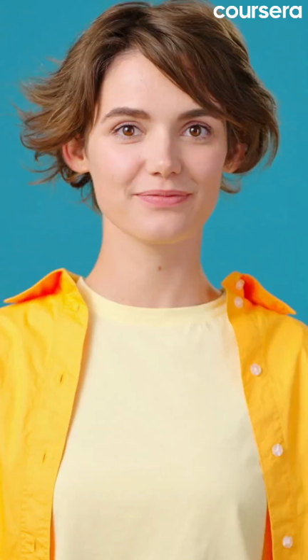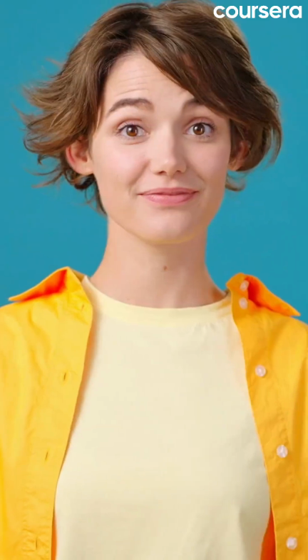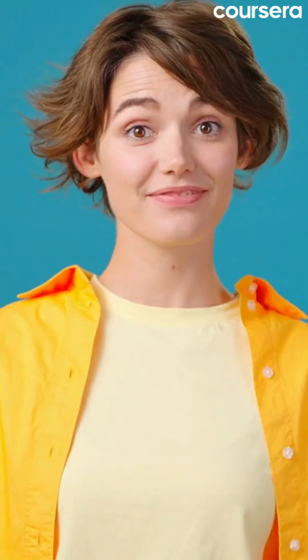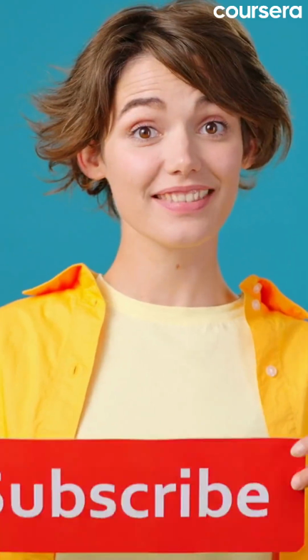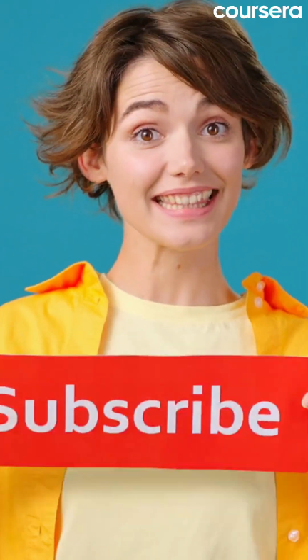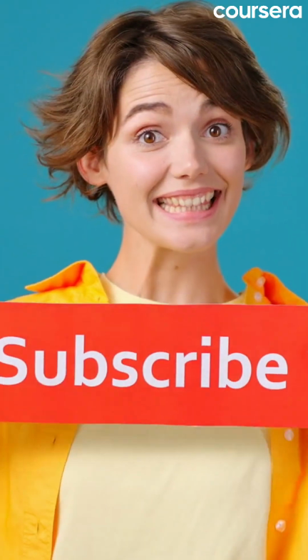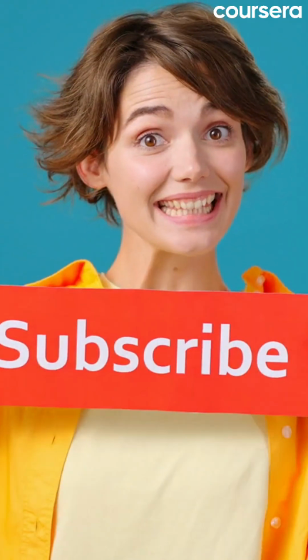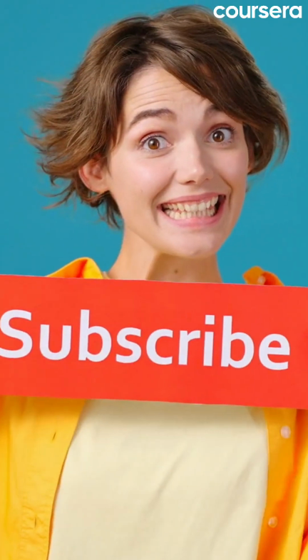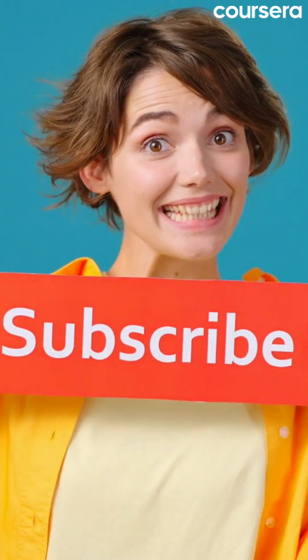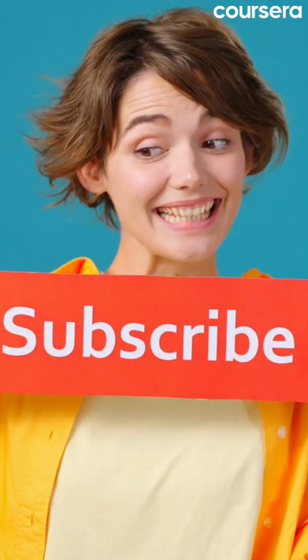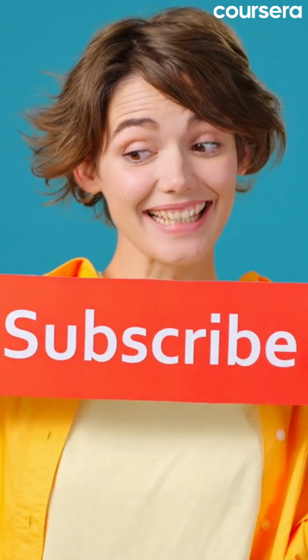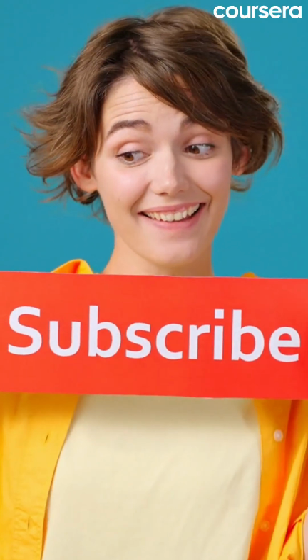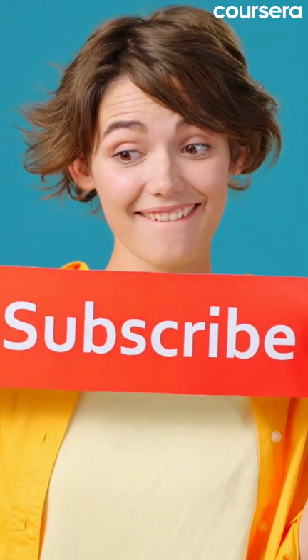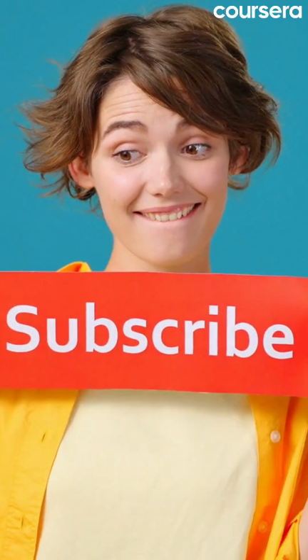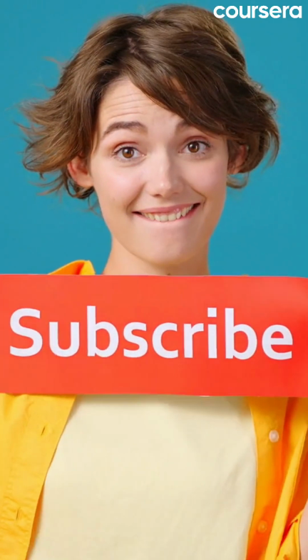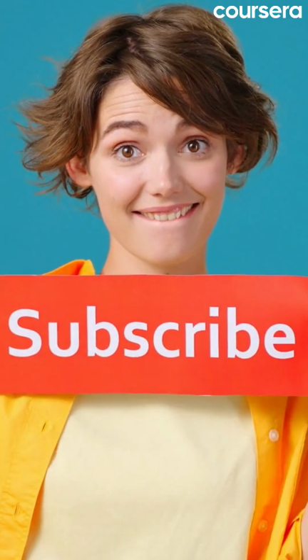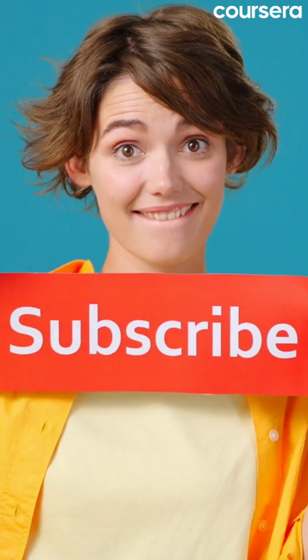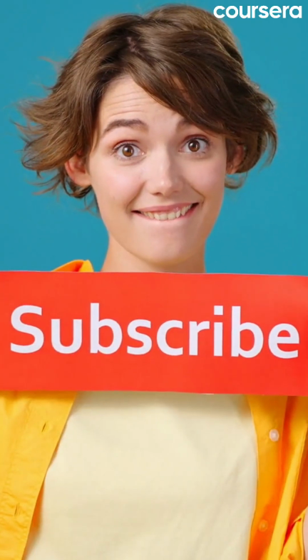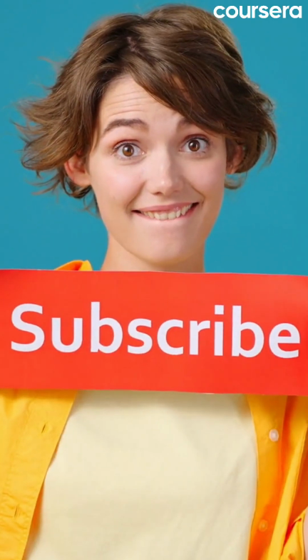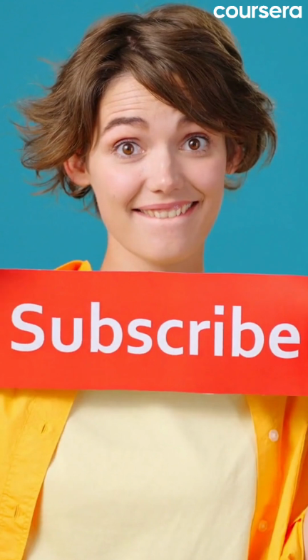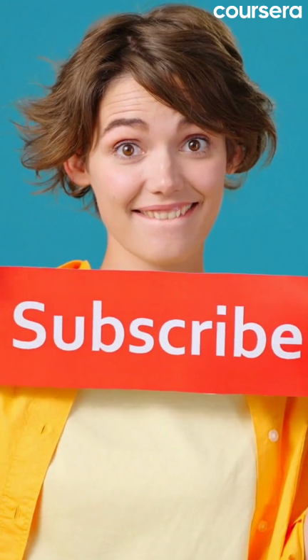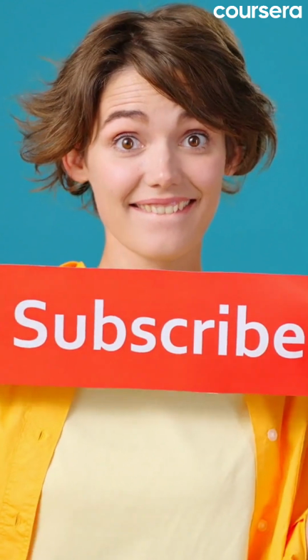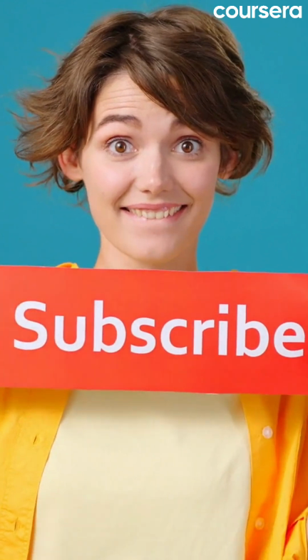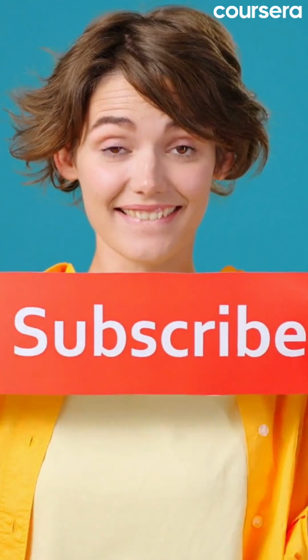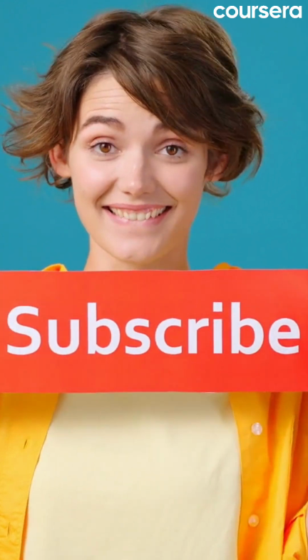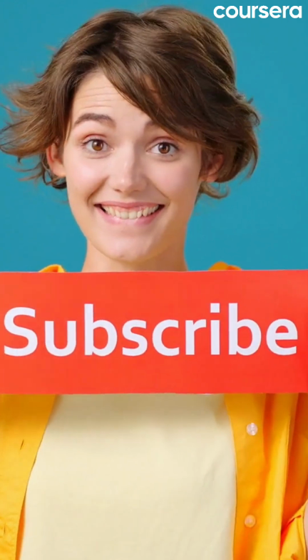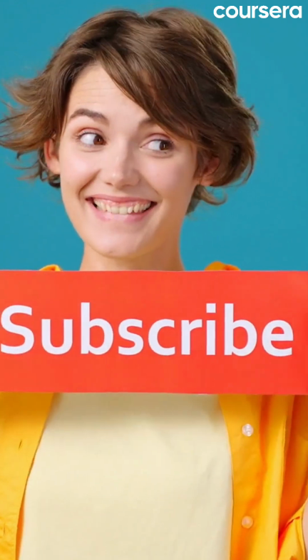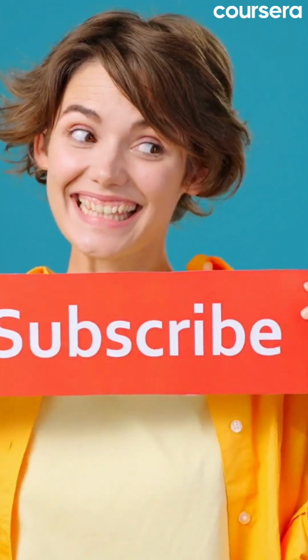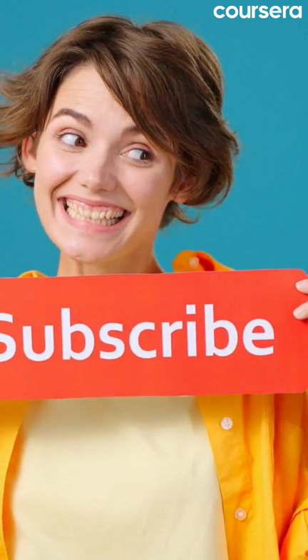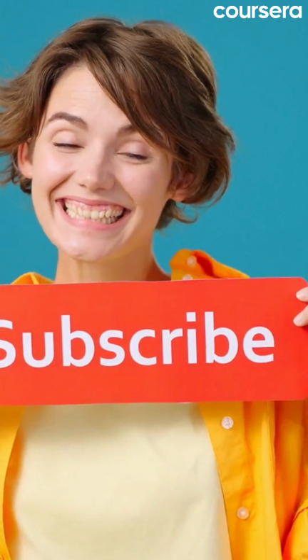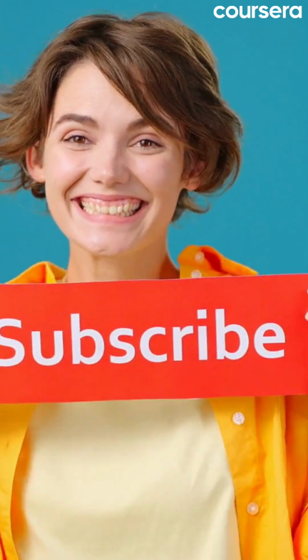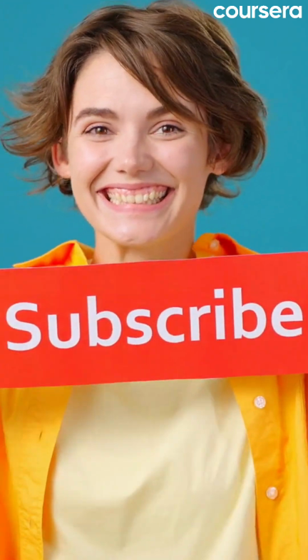Hit that subscribe button and notification bell for more tips on breaking into tech and landing your dream job.